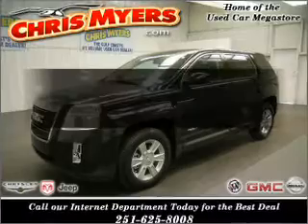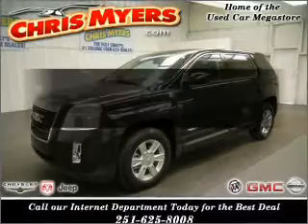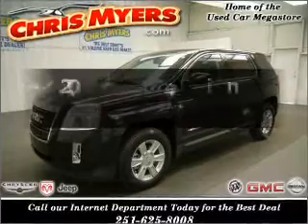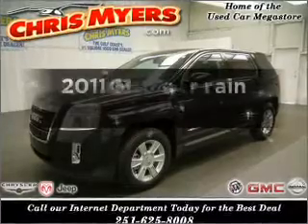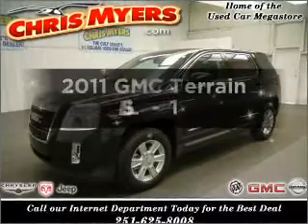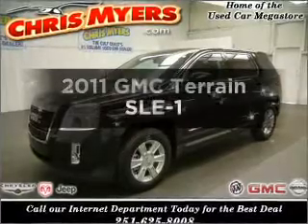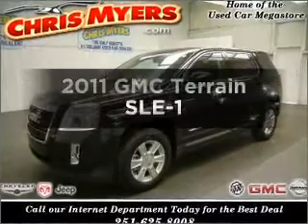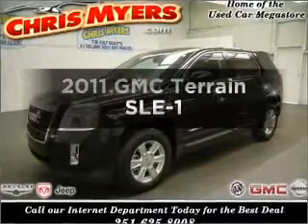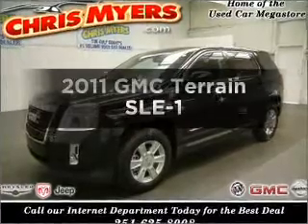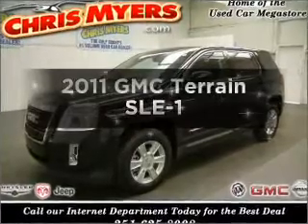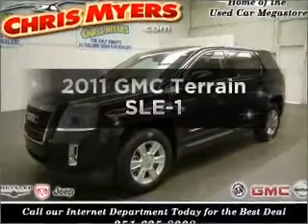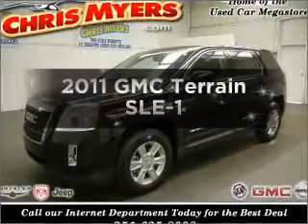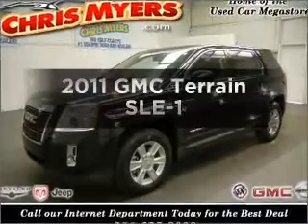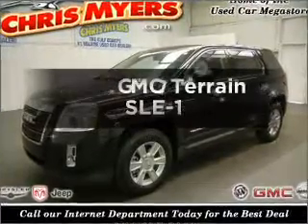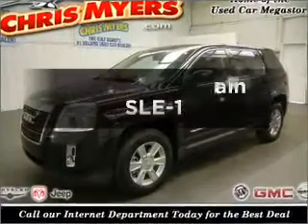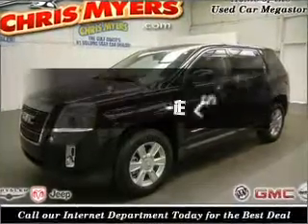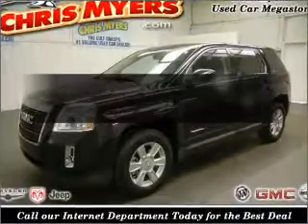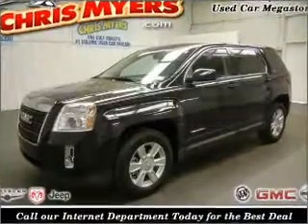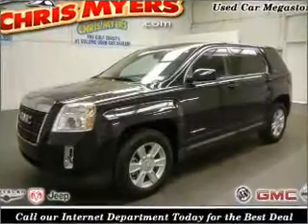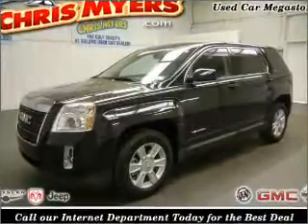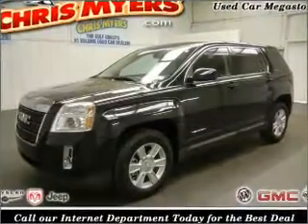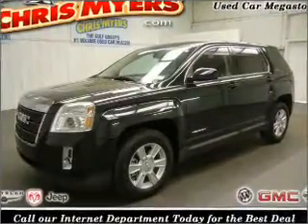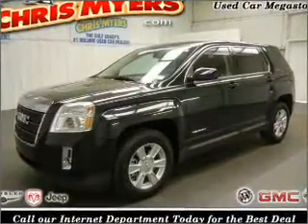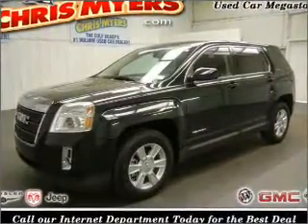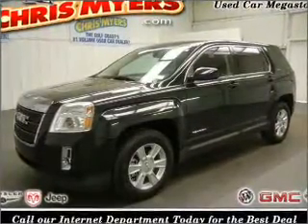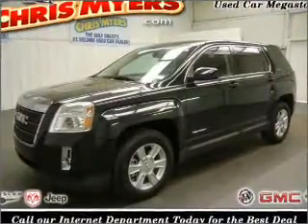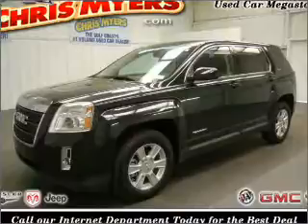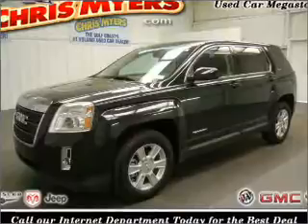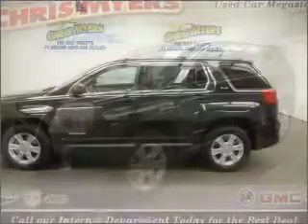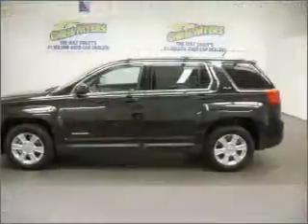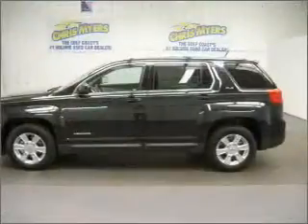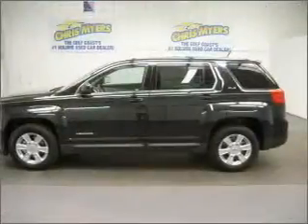Introducing the 2011 GMC Terrain. Travel the roads in style and comfort in this great vehicle.